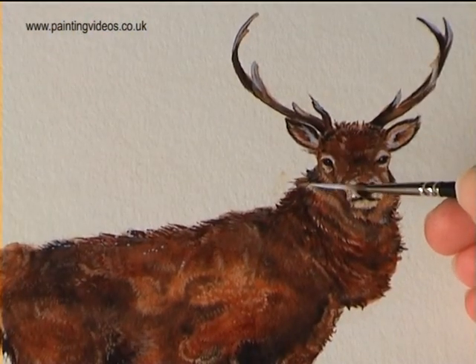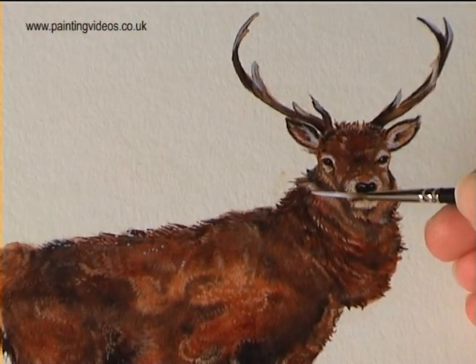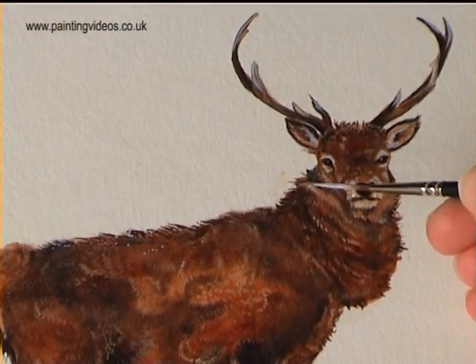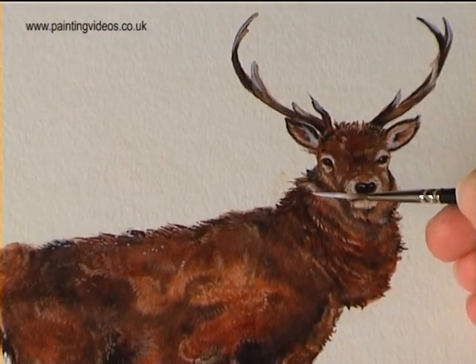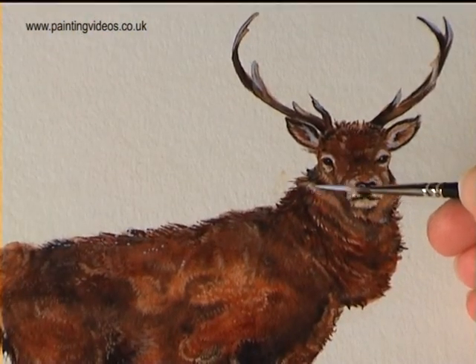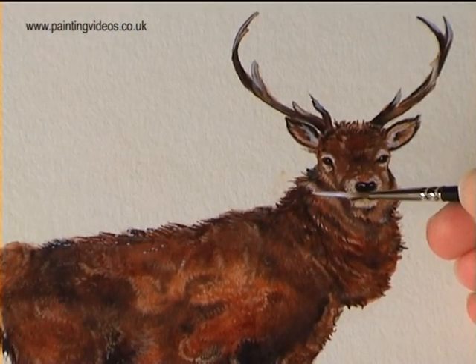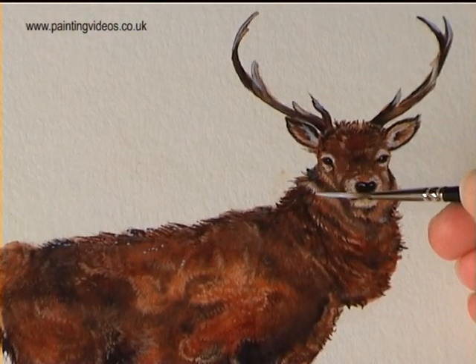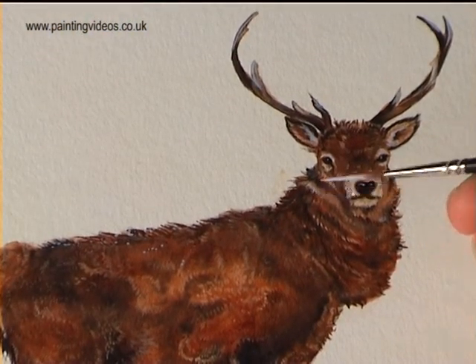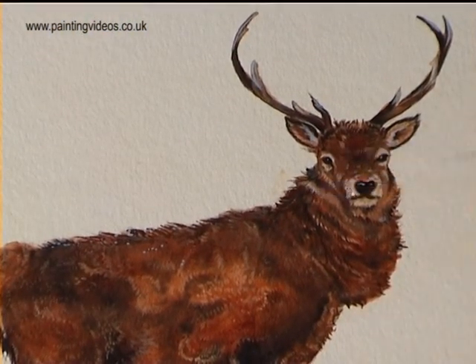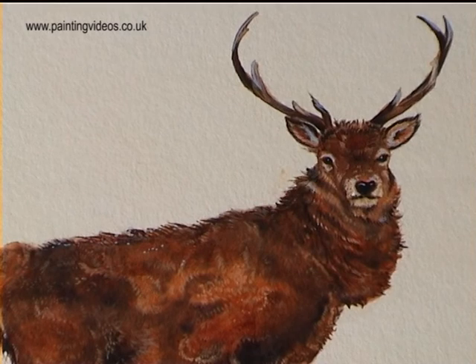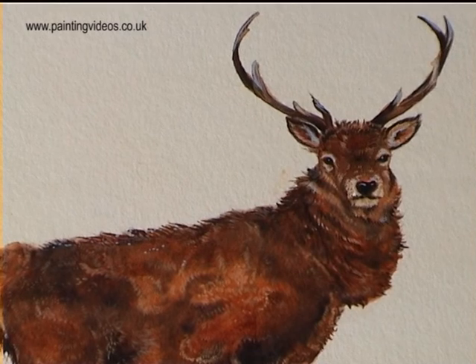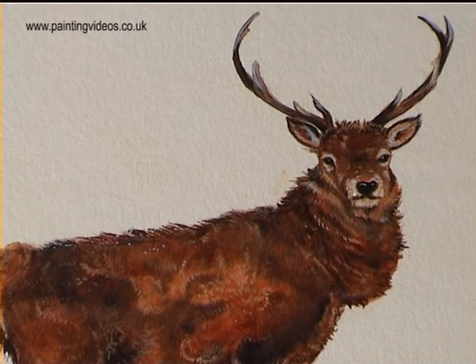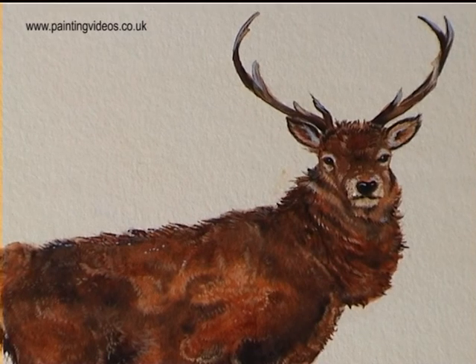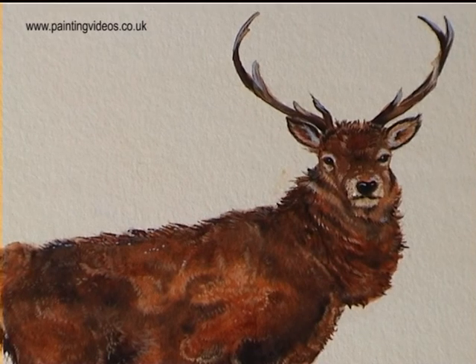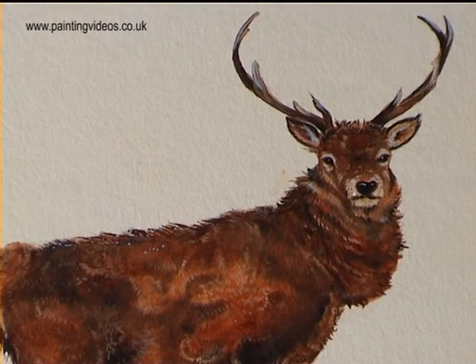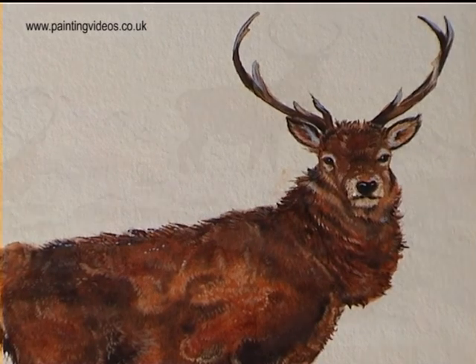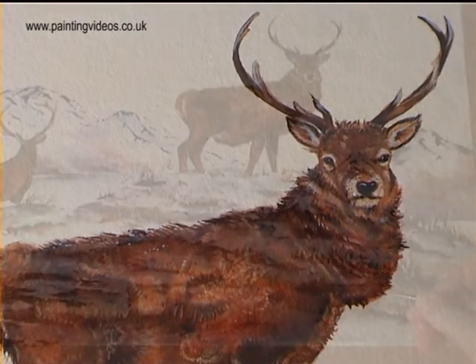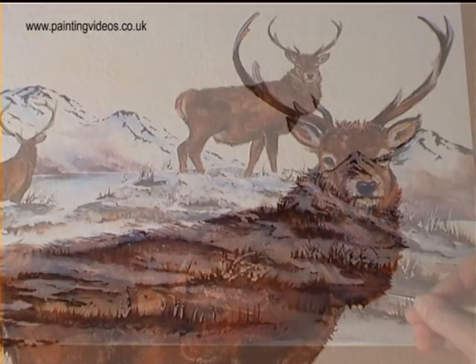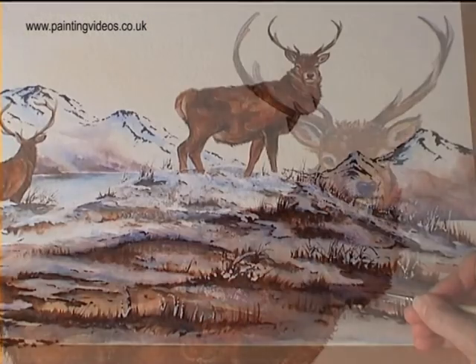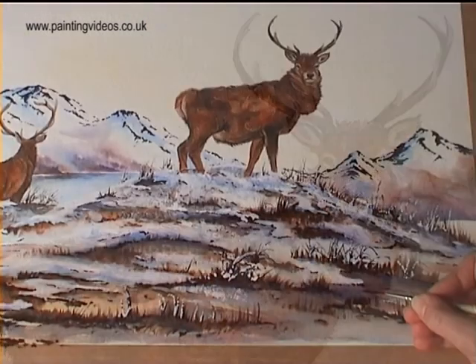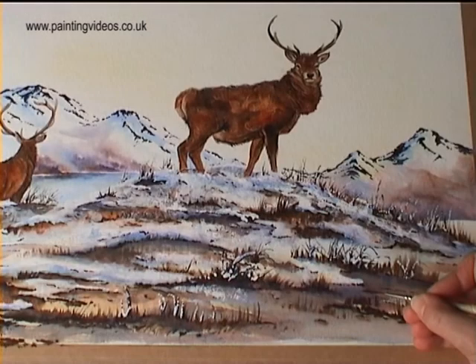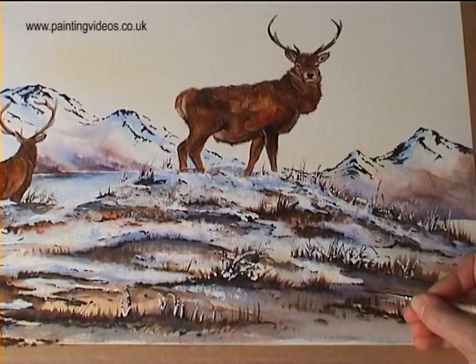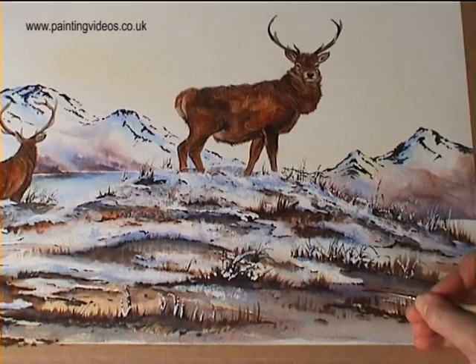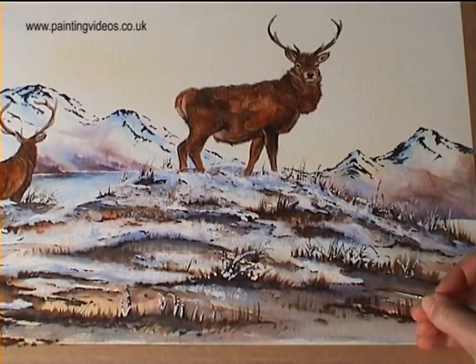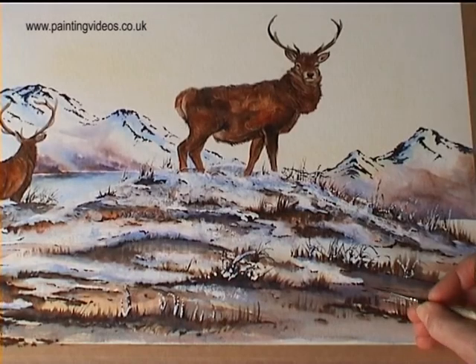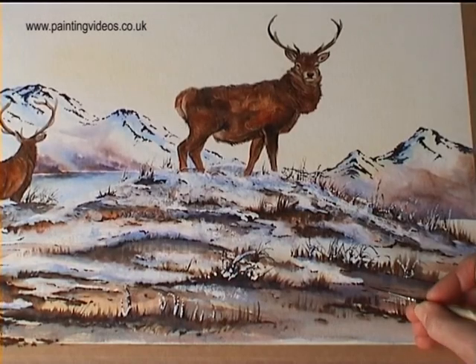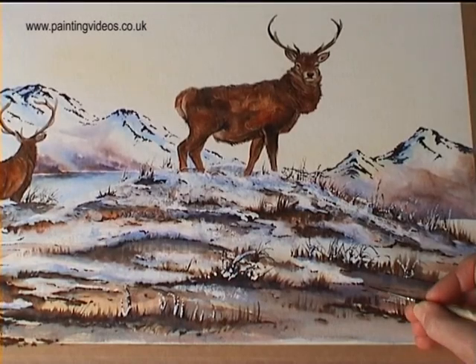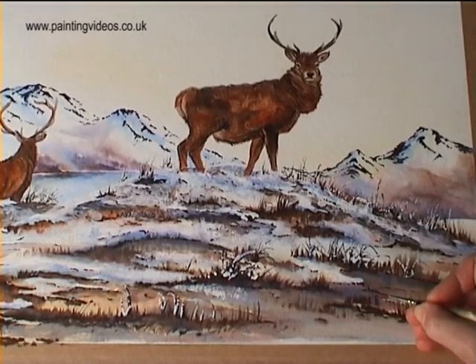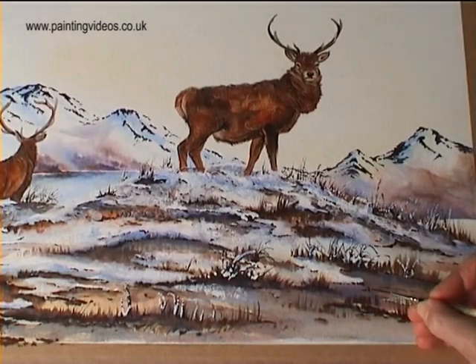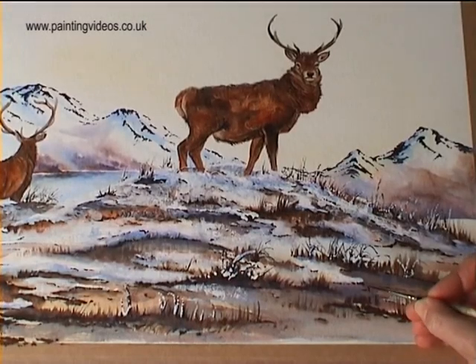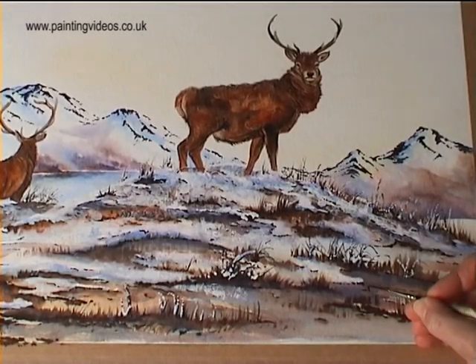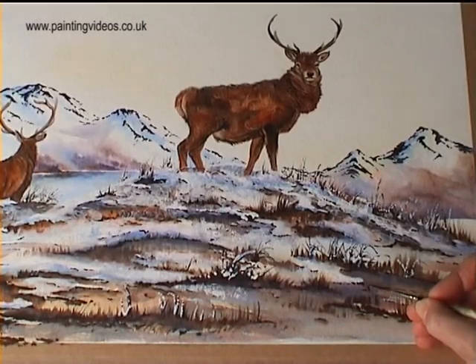As long as you've created the illusion of a stag in the snow scene, you've achieved what you set out to do.